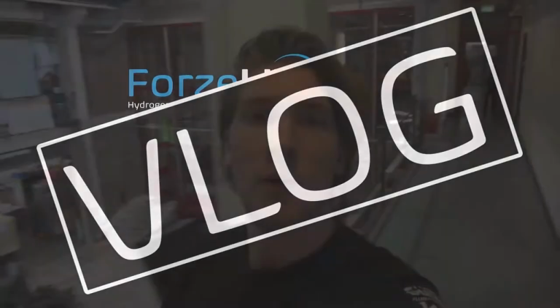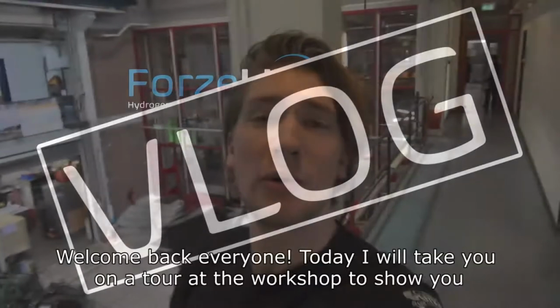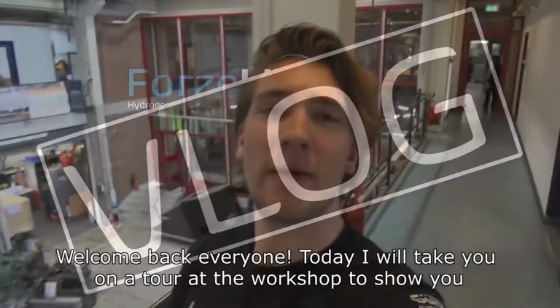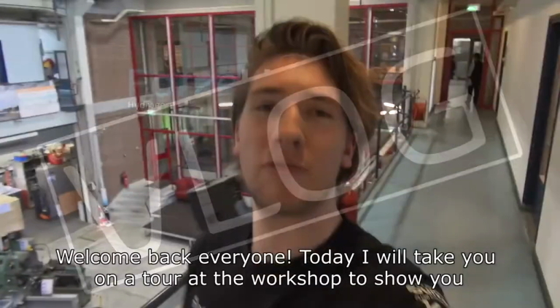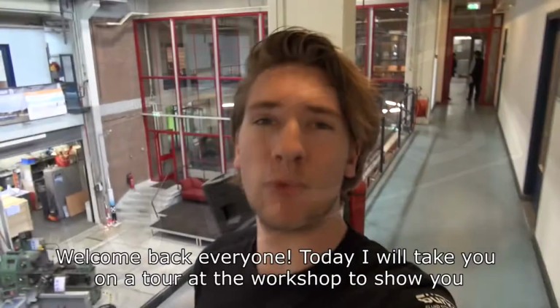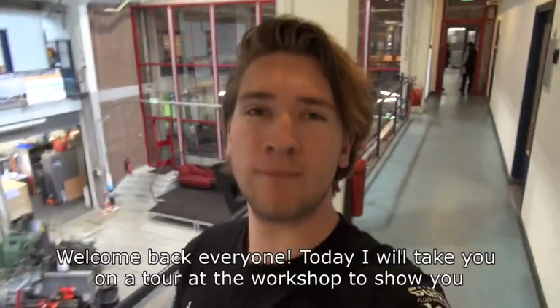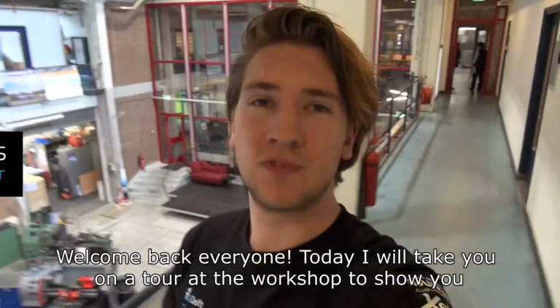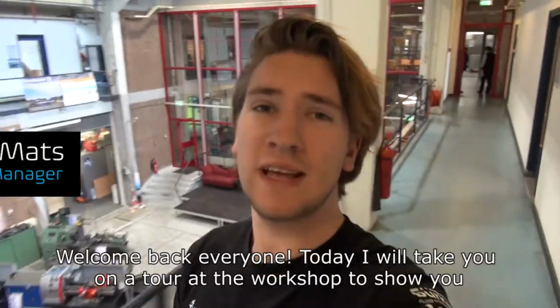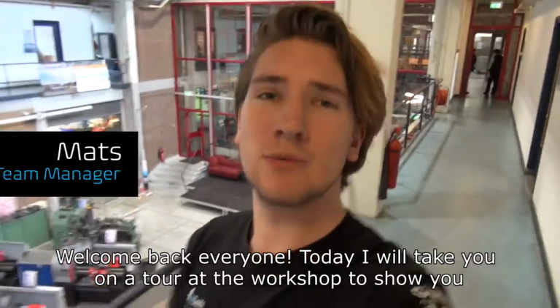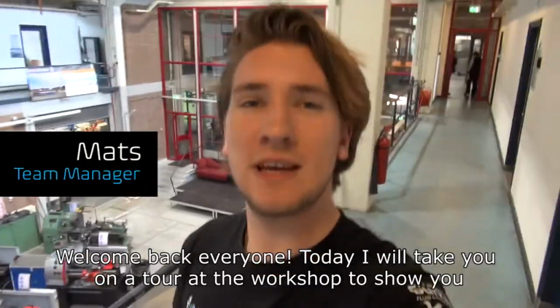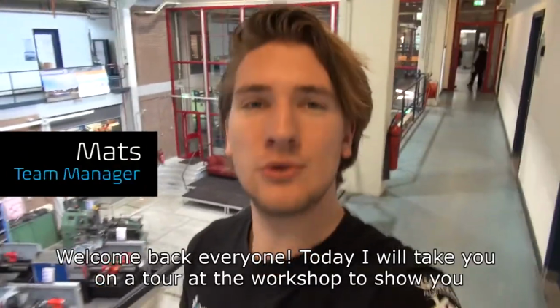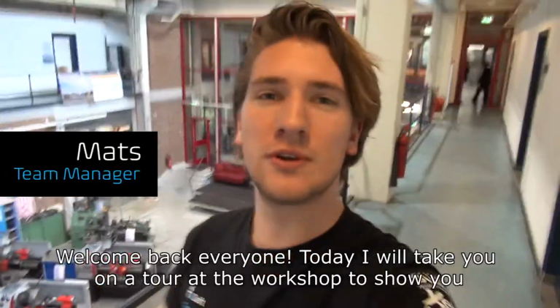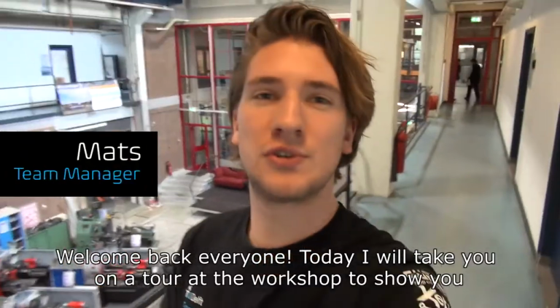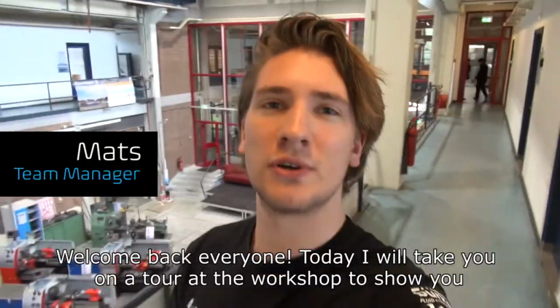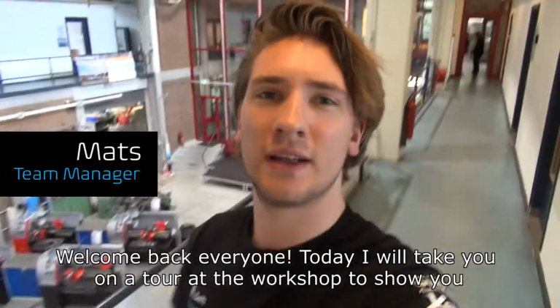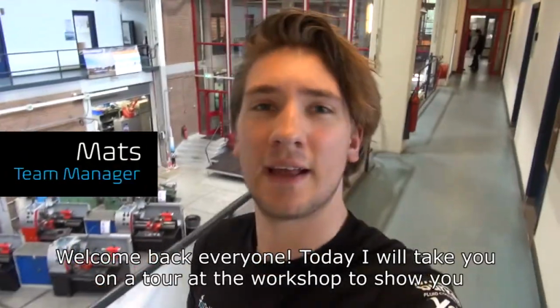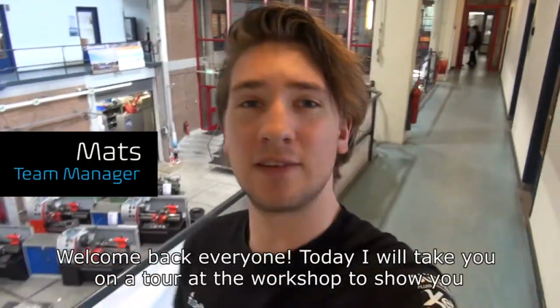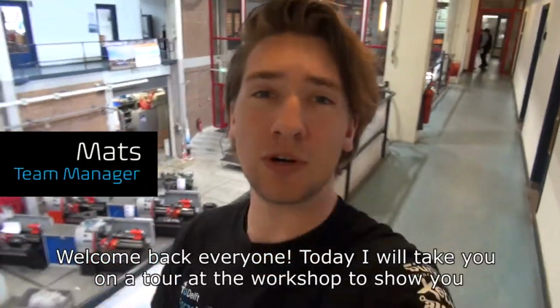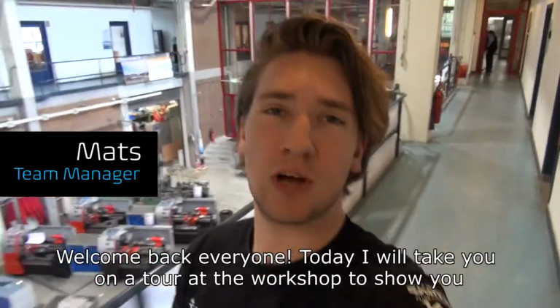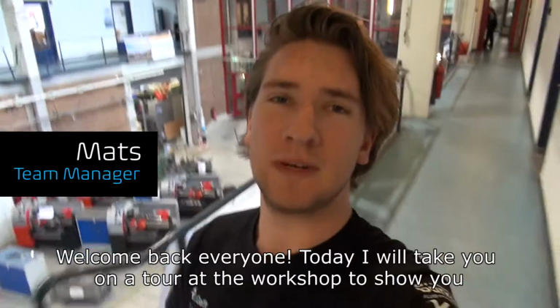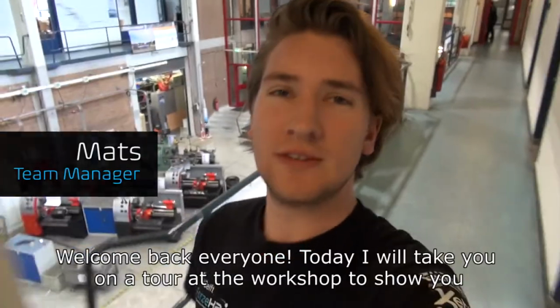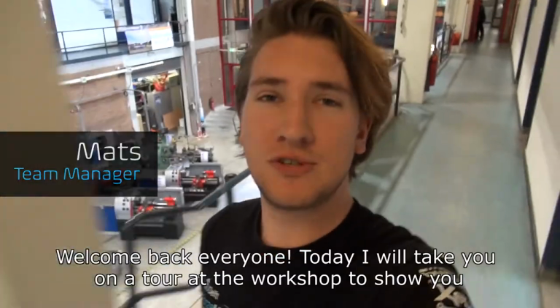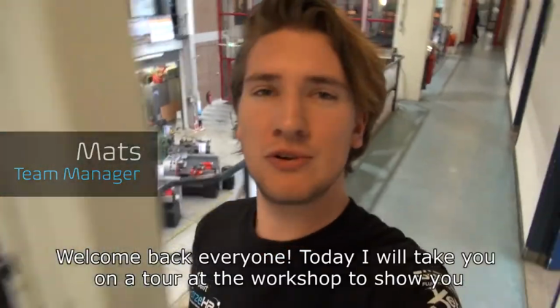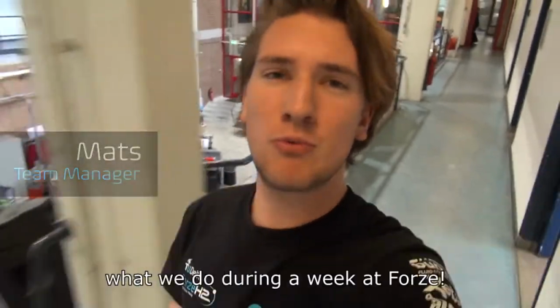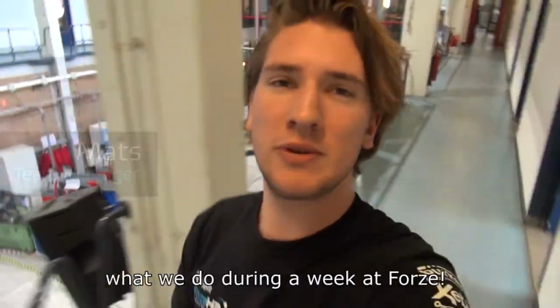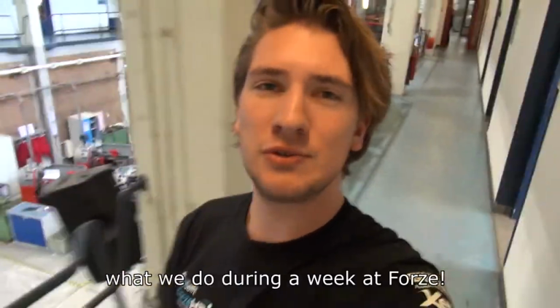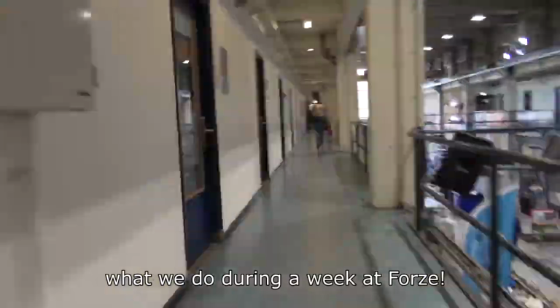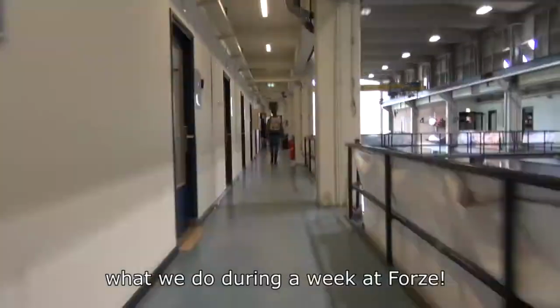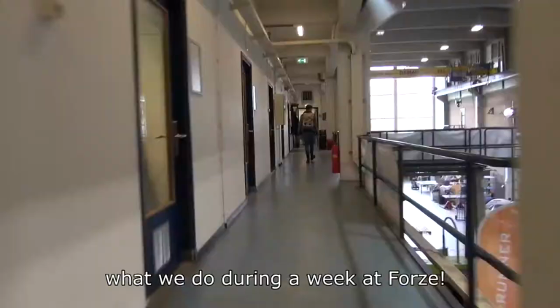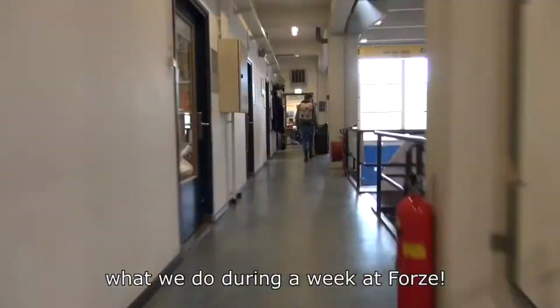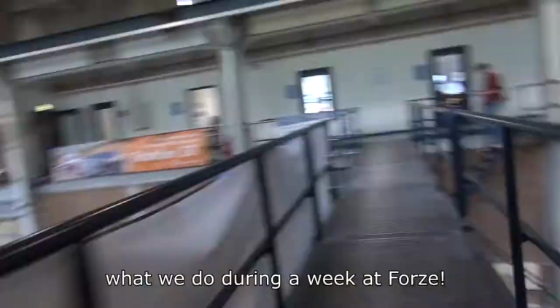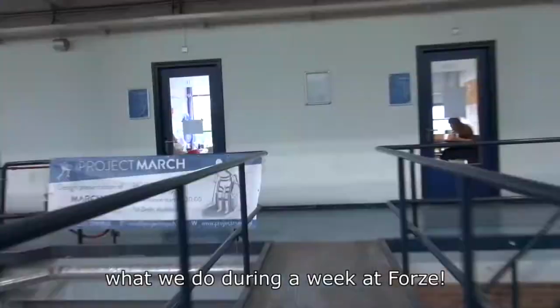Welcome back everyone. Today I will take you on a tour at the workshop to show you what we do during a week at Forza.